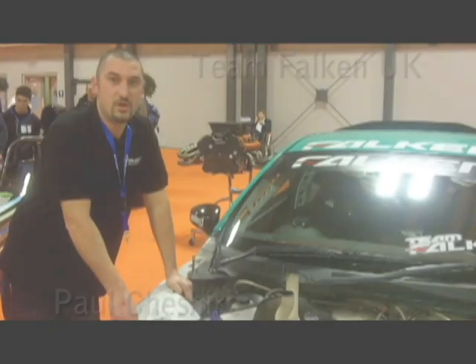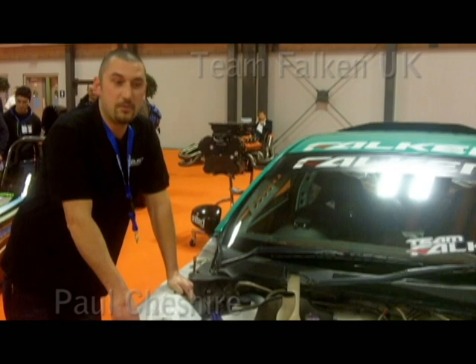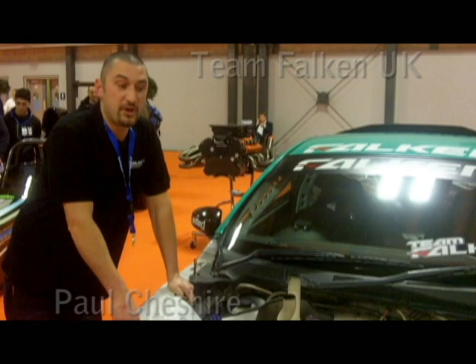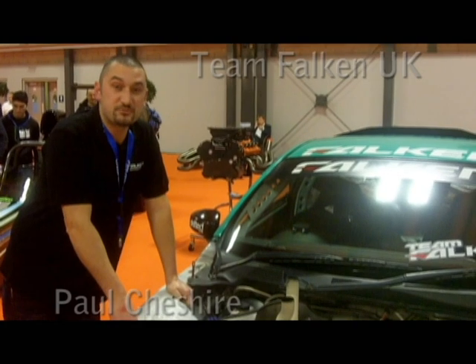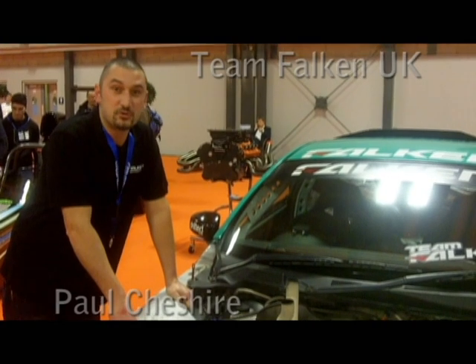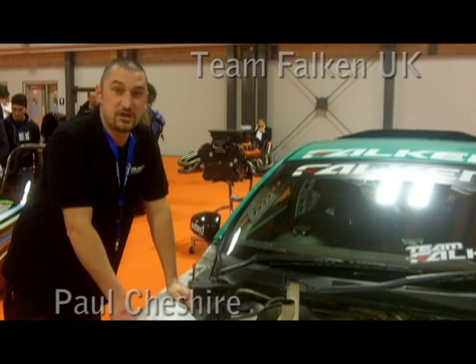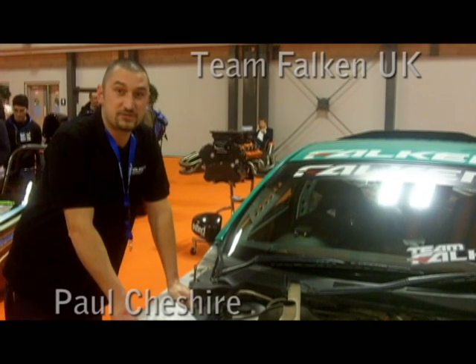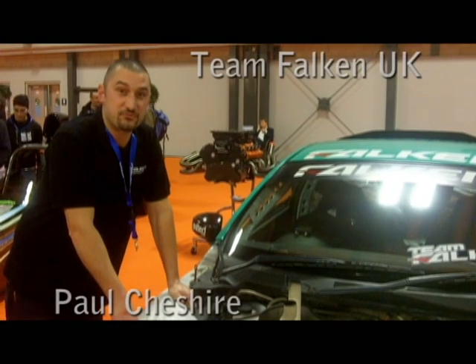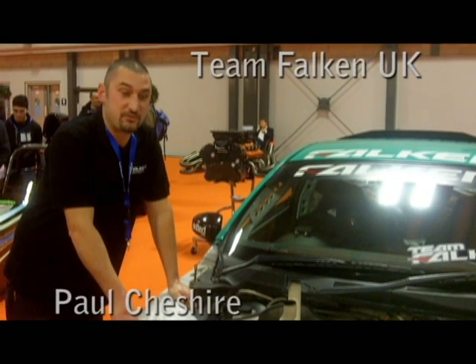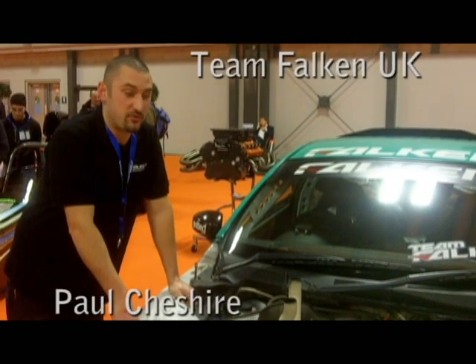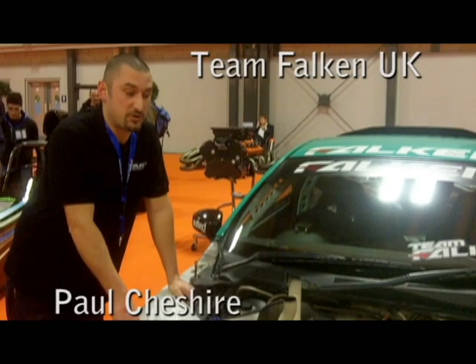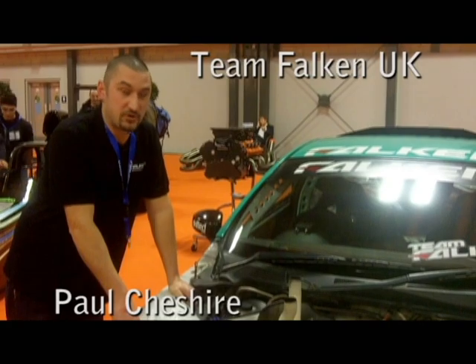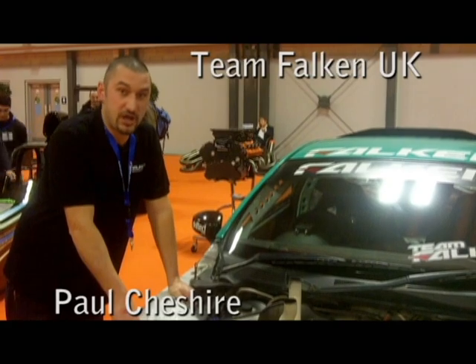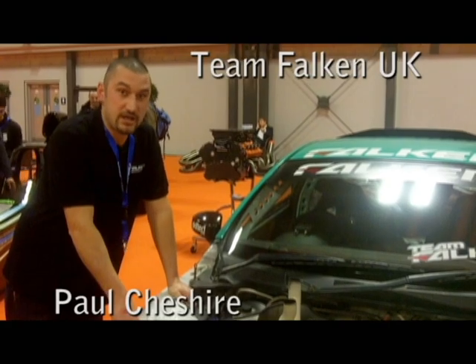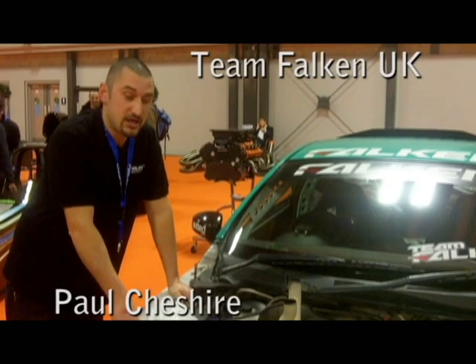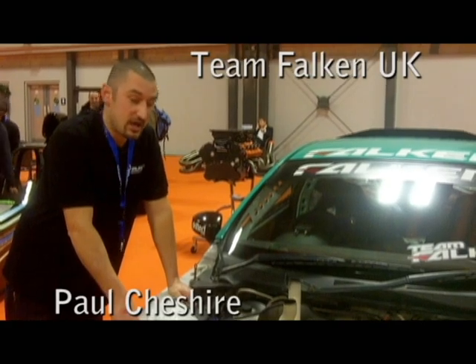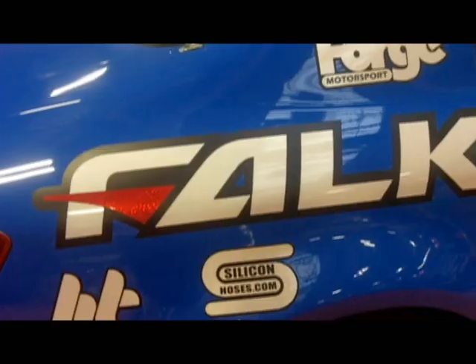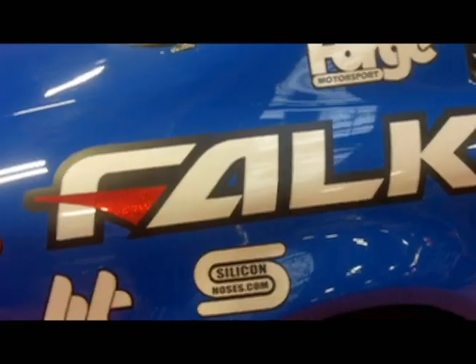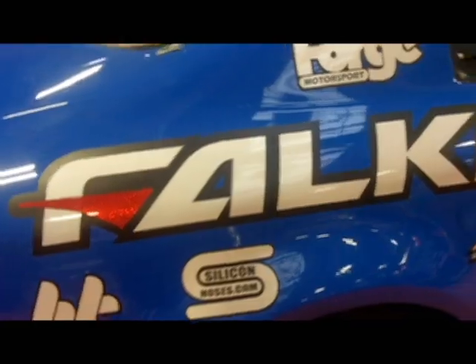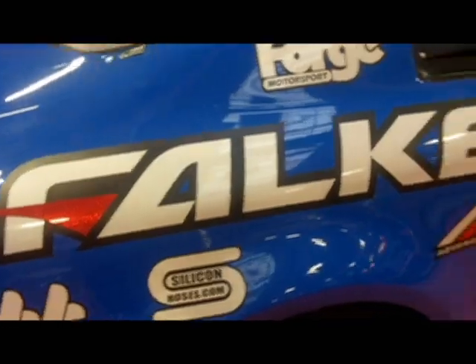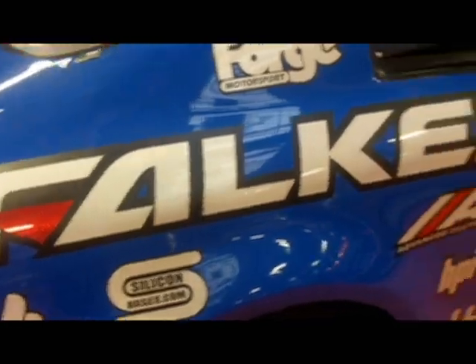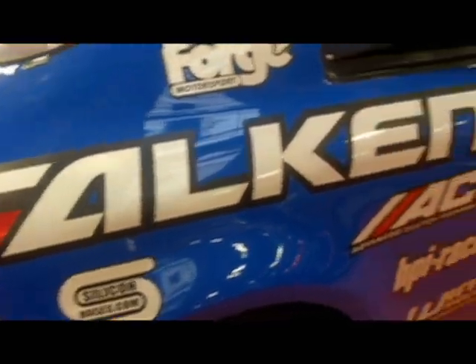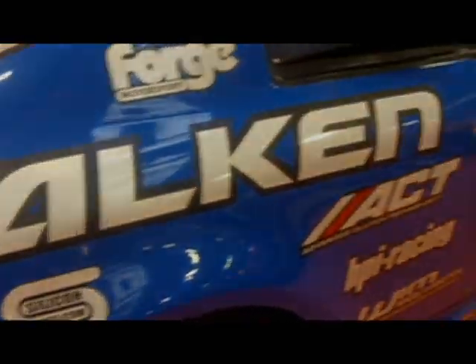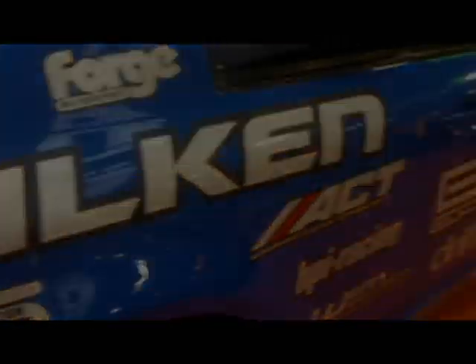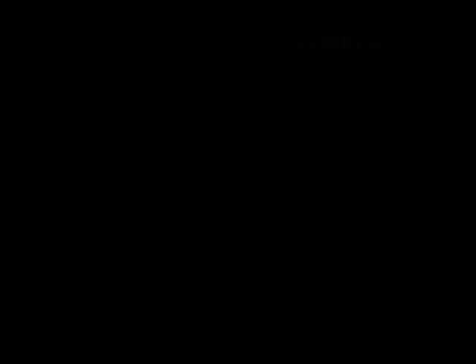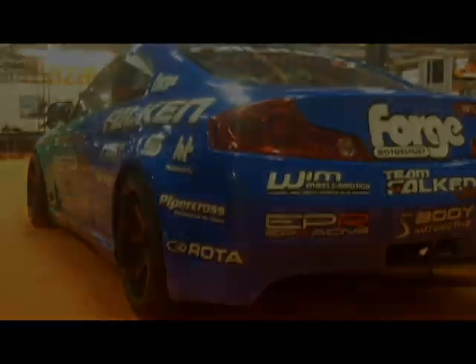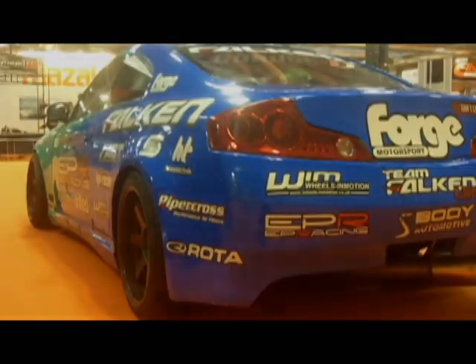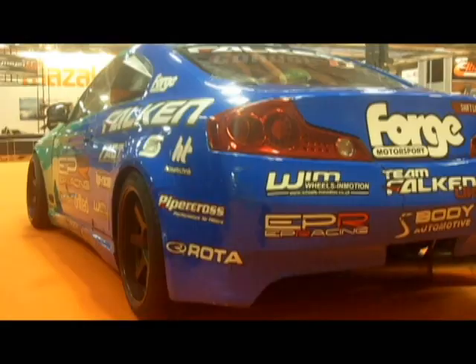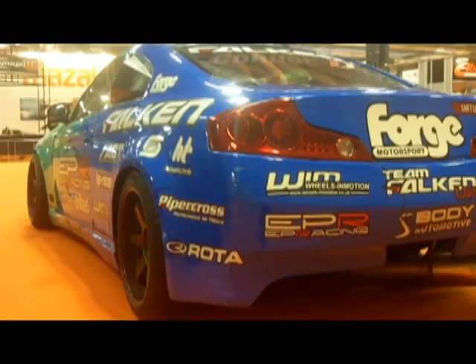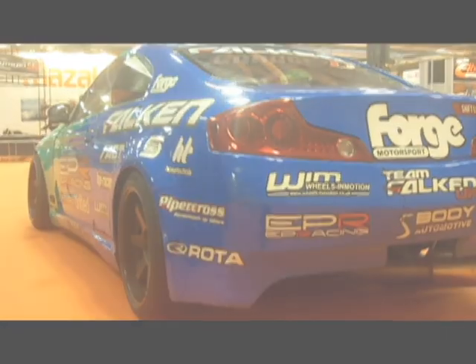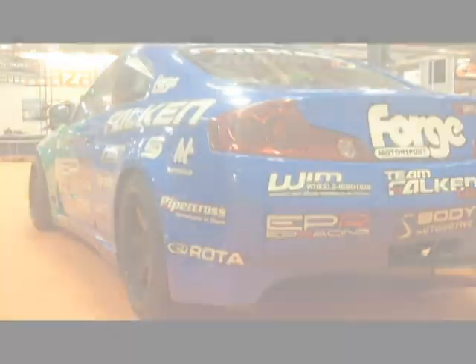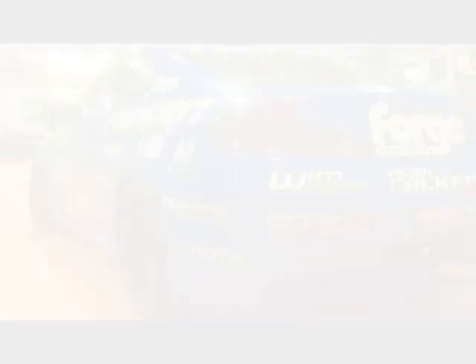My name is Paul Chesh from Team Falcon UK. This is my free for the GT drift car.